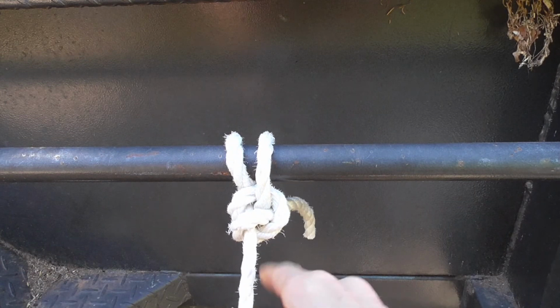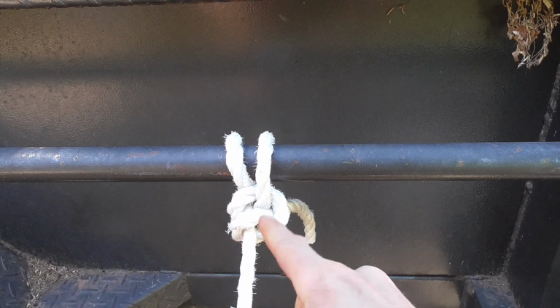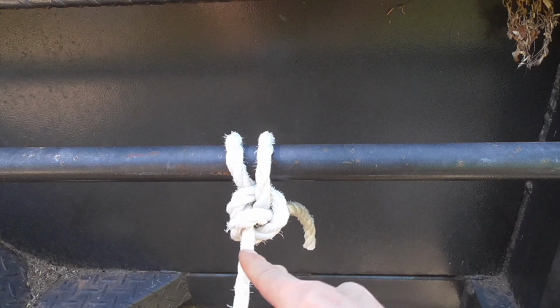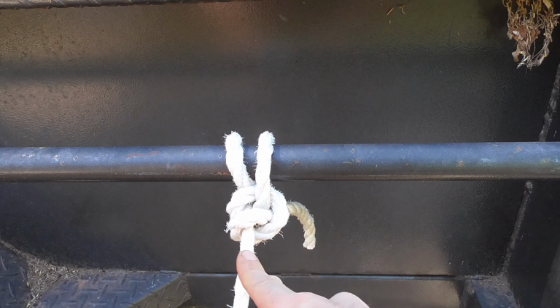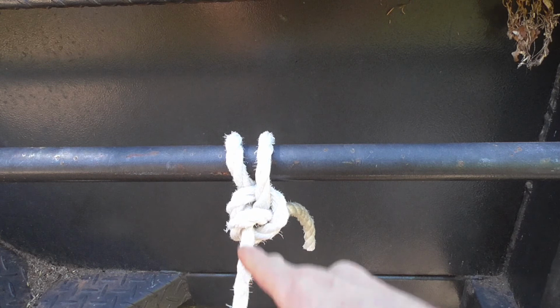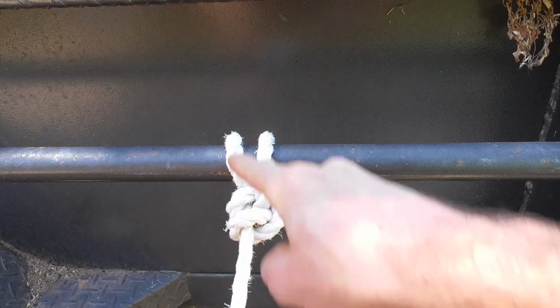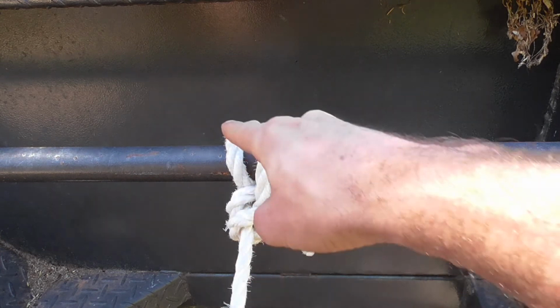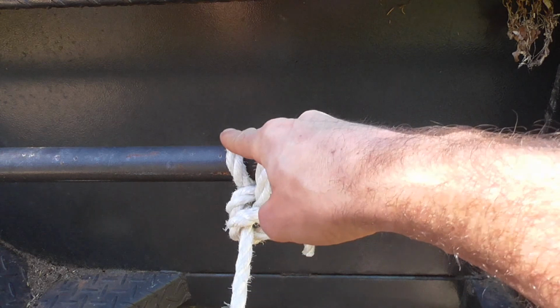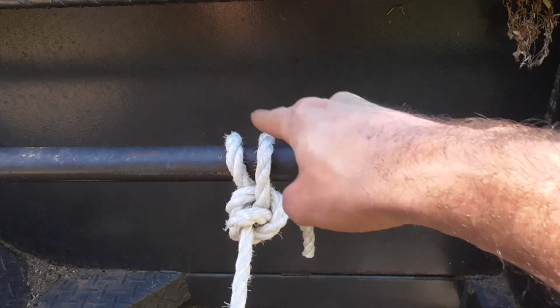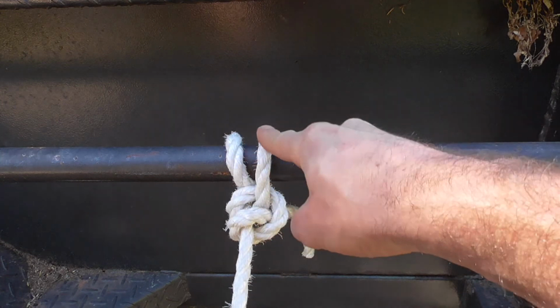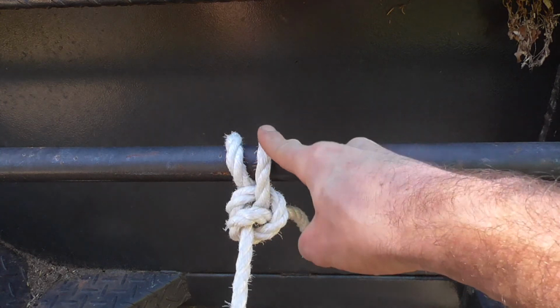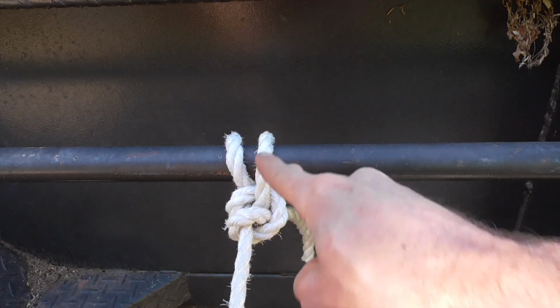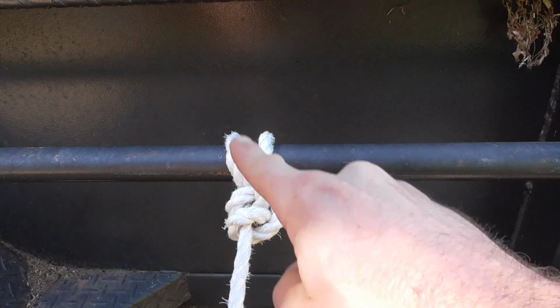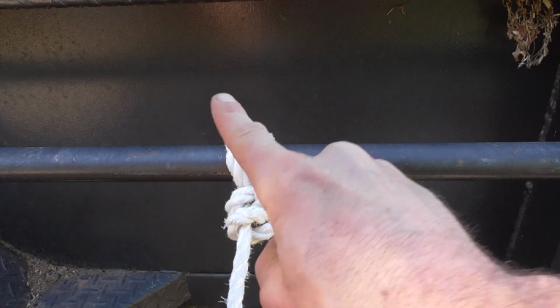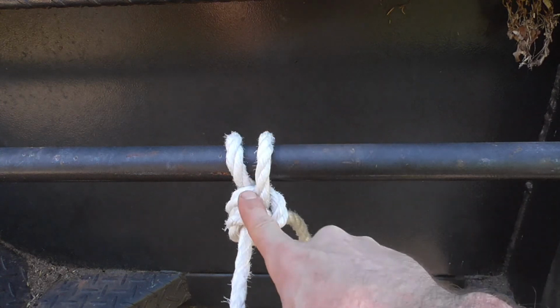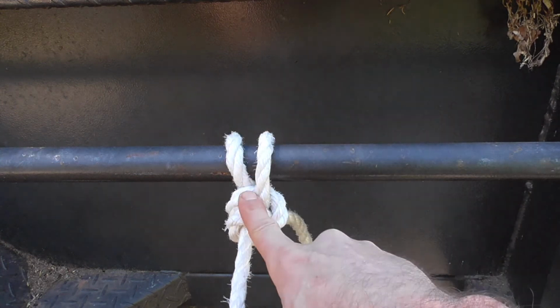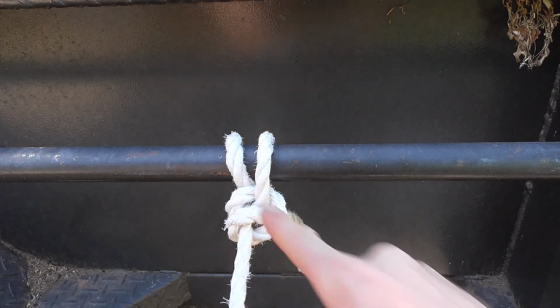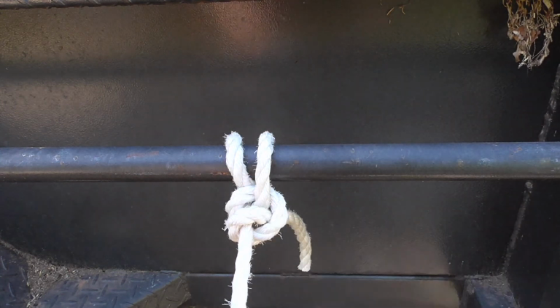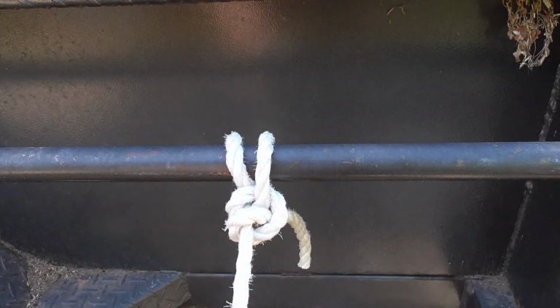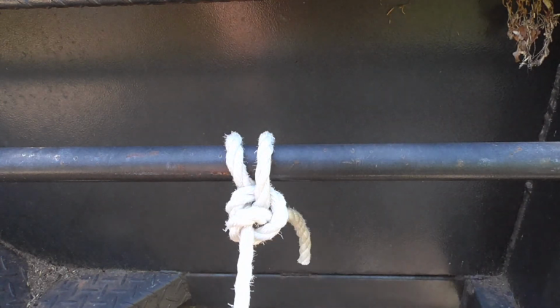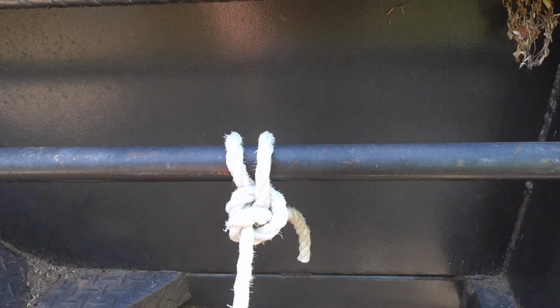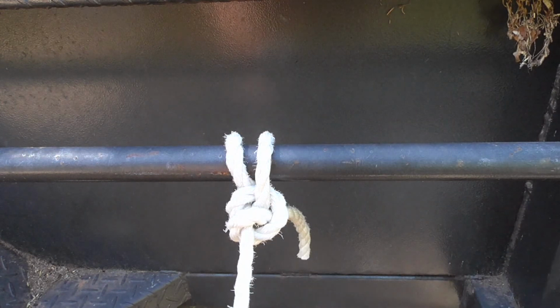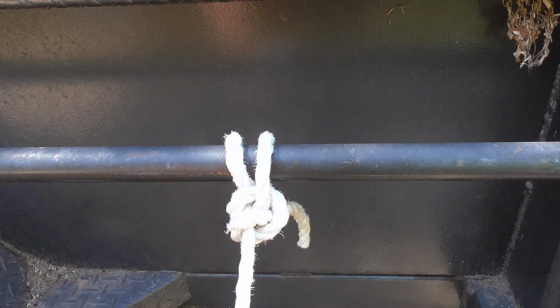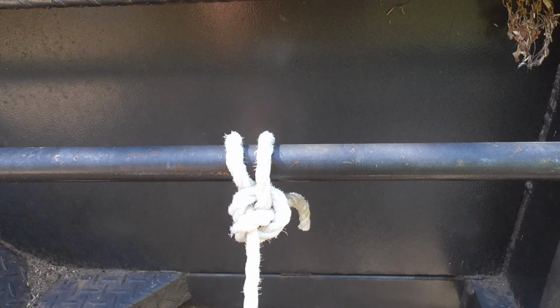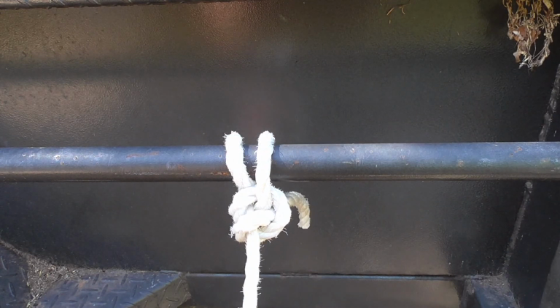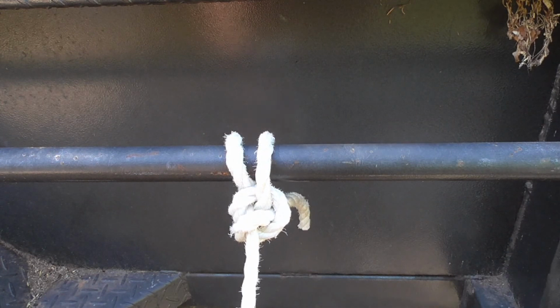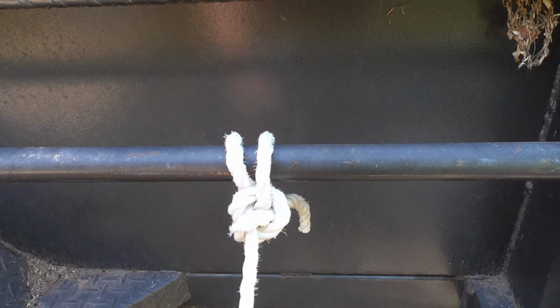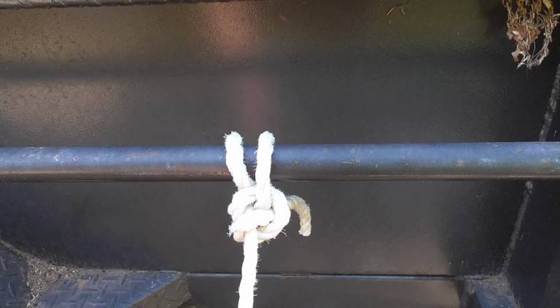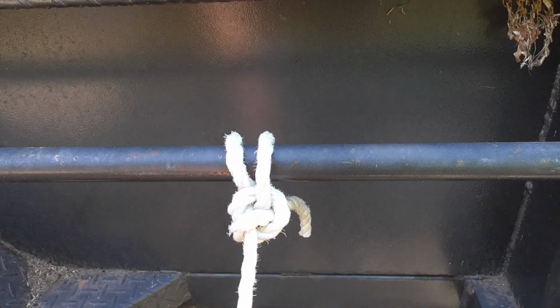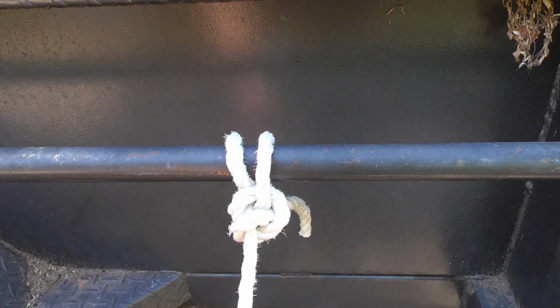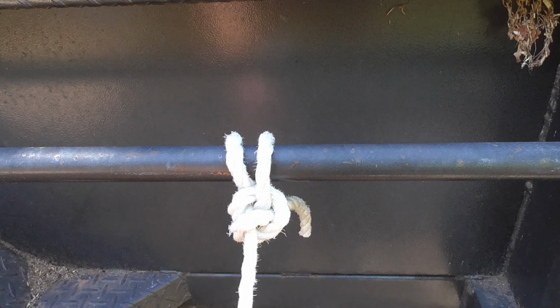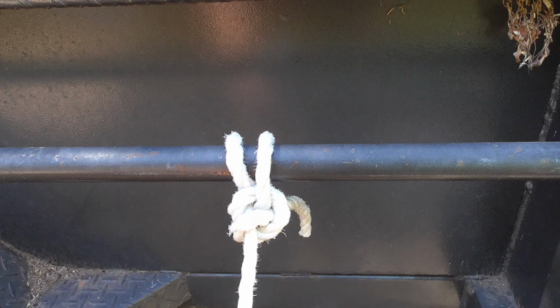It's a pretty secure knot — loop-de-loop, couple of knots. Easy done.